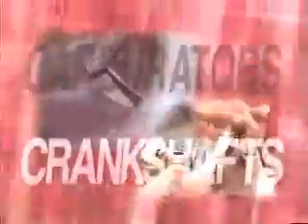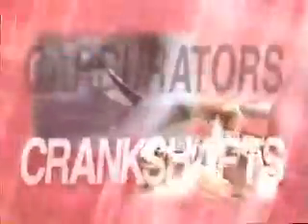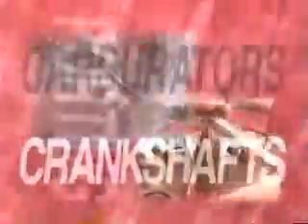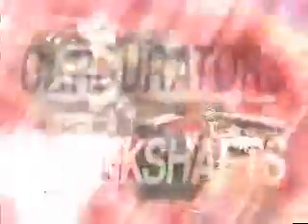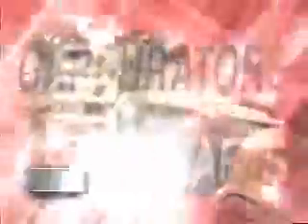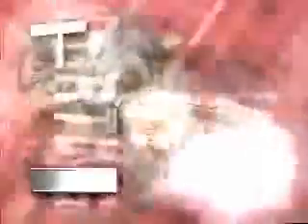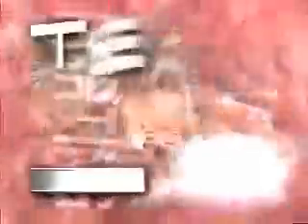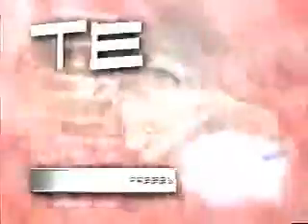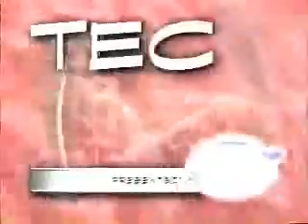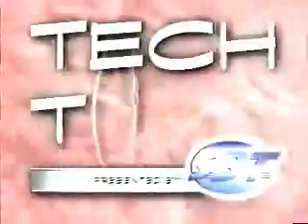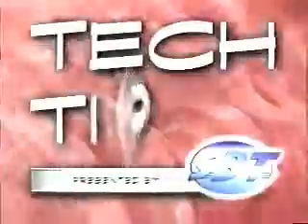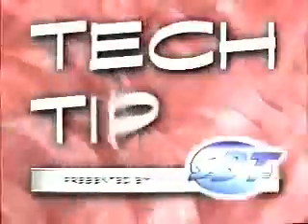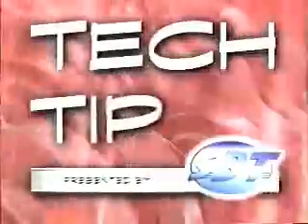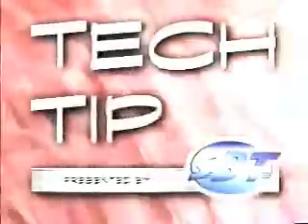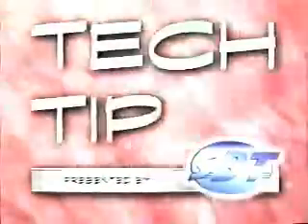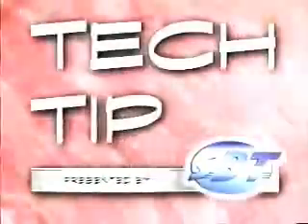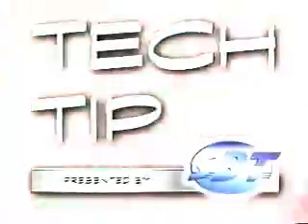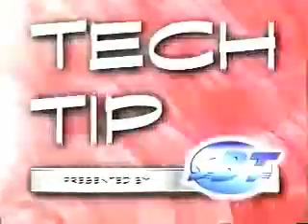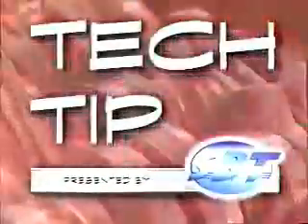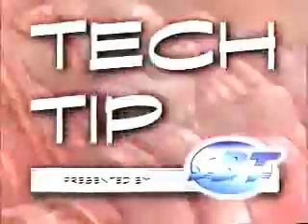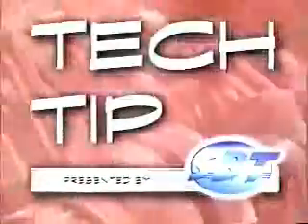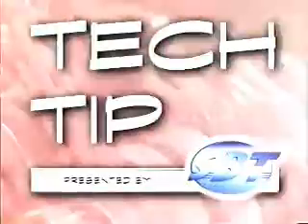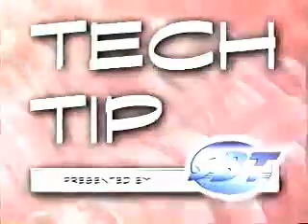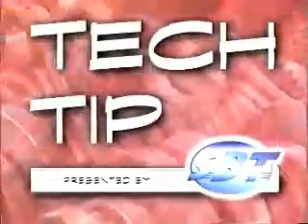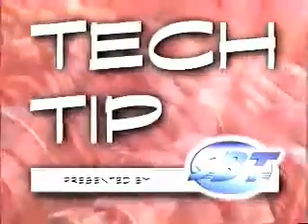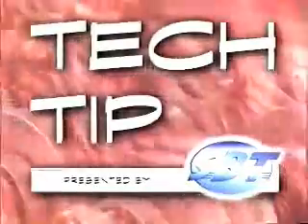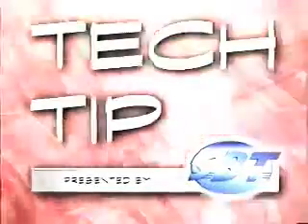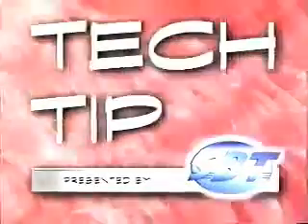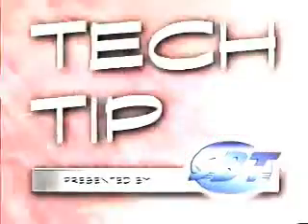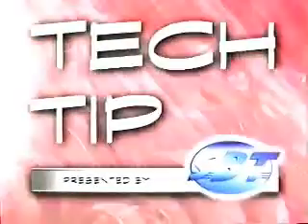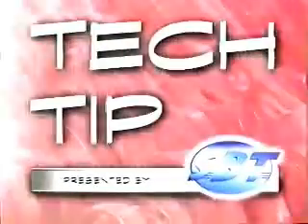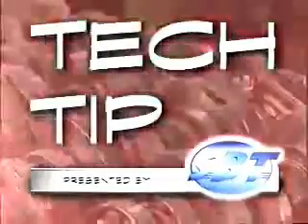Time now for our Tech Tip, presented by SBT, the world's largest remanufacturer of PWC engines.